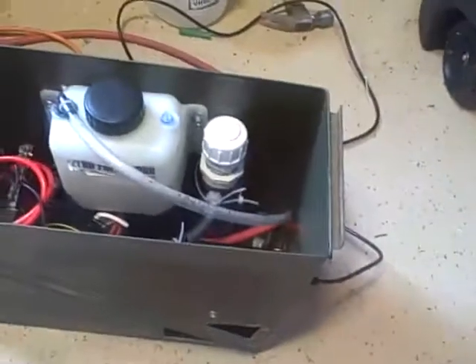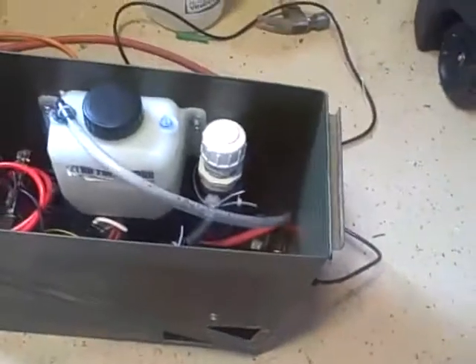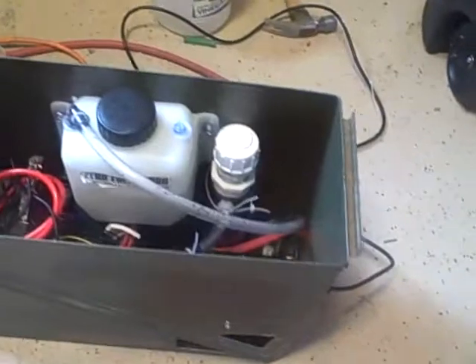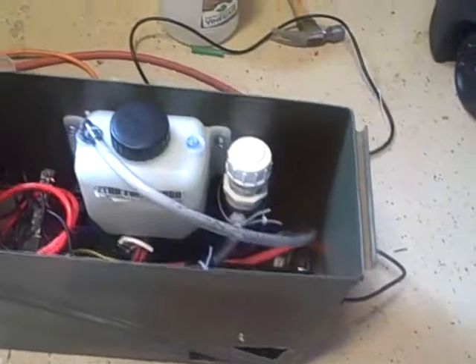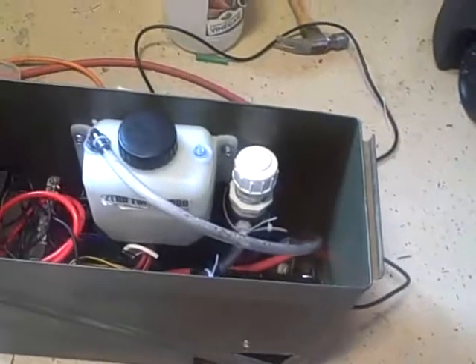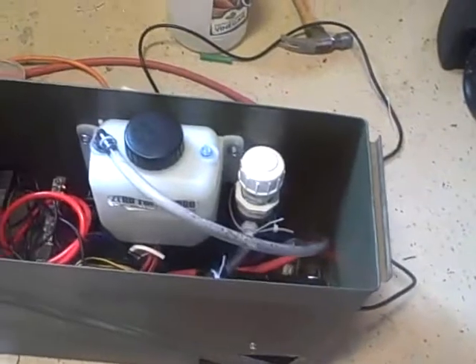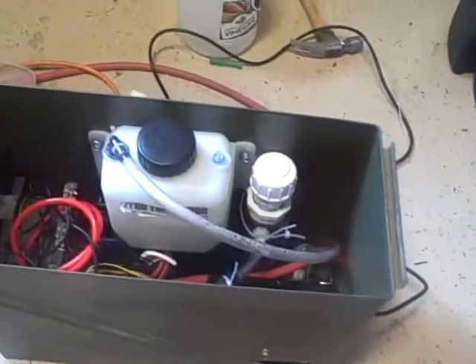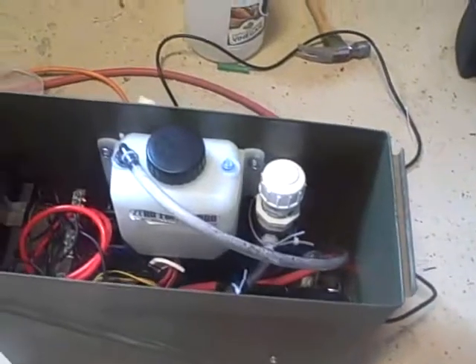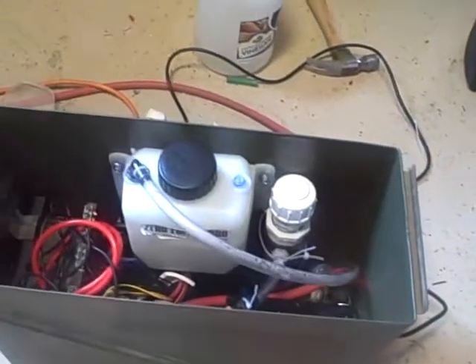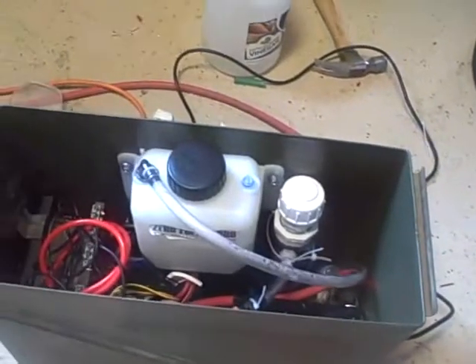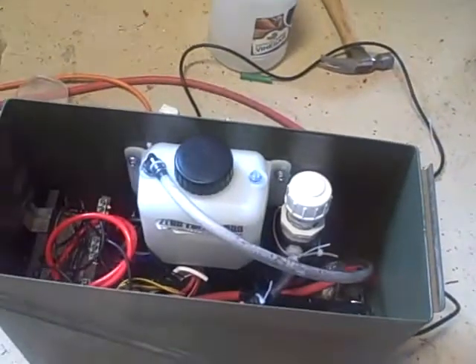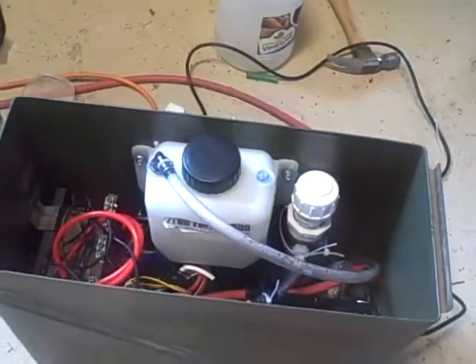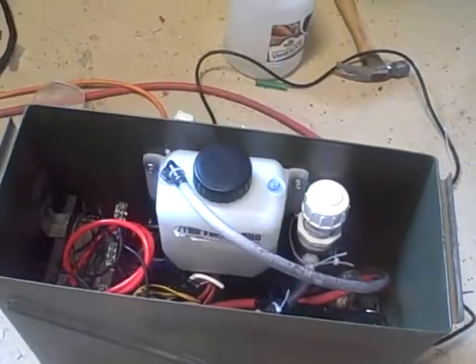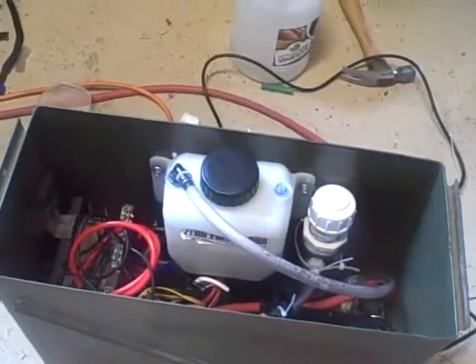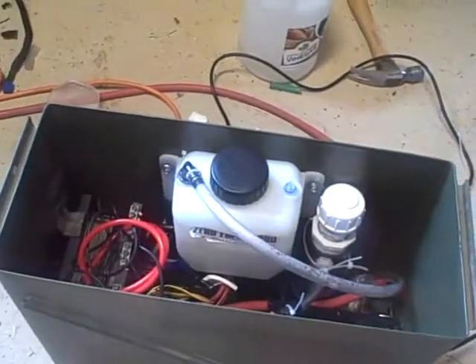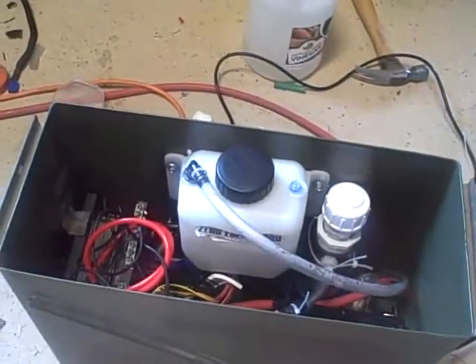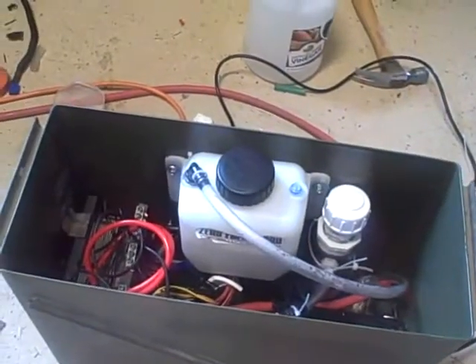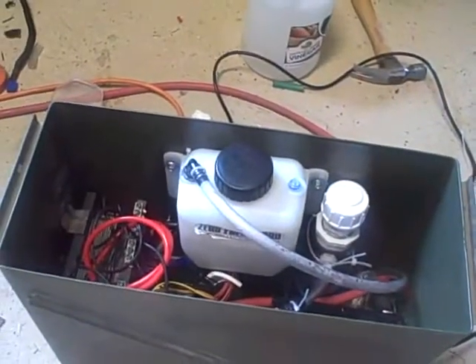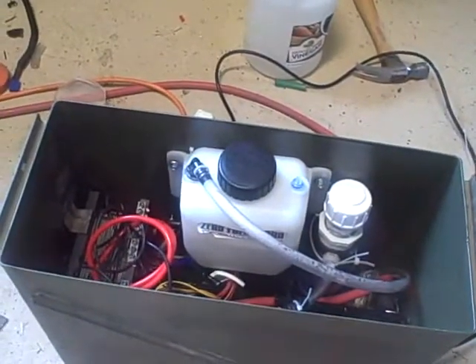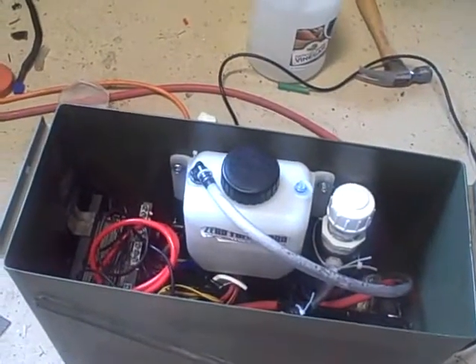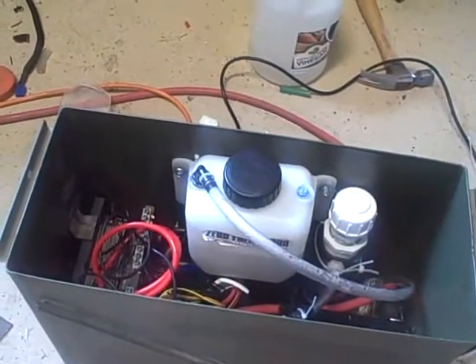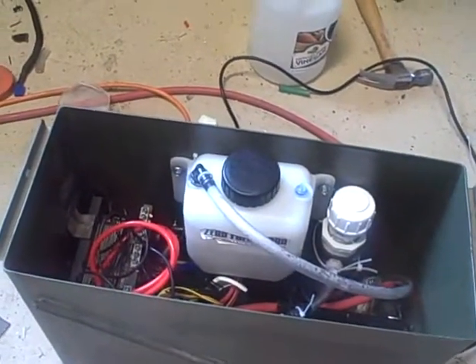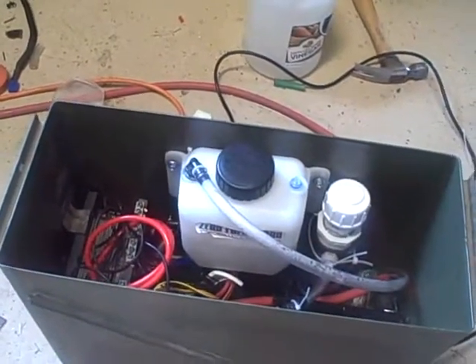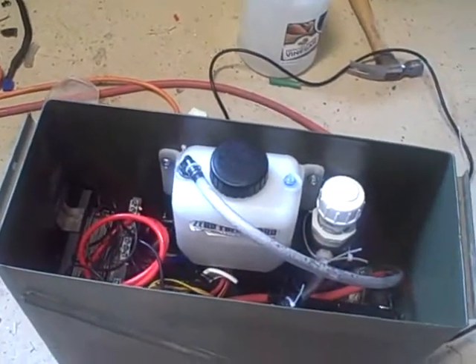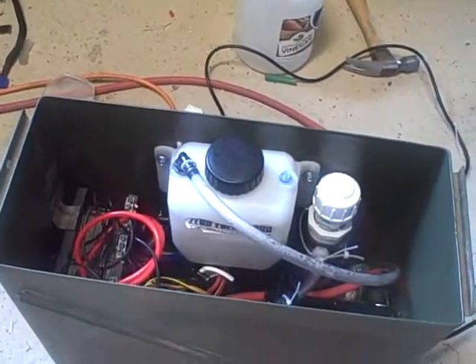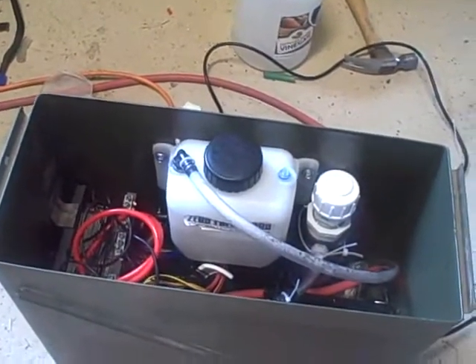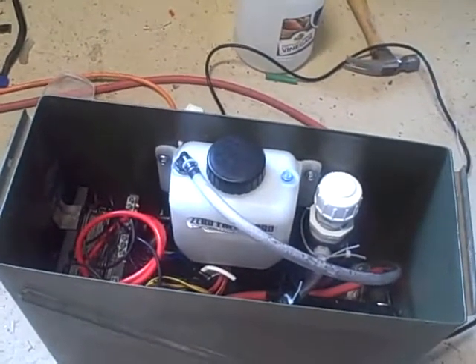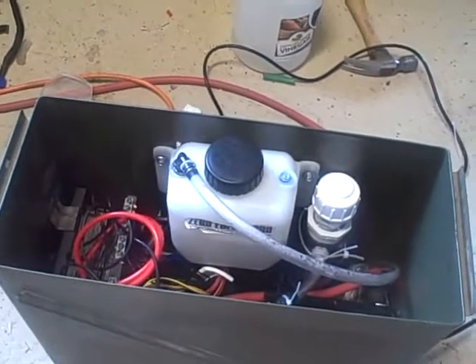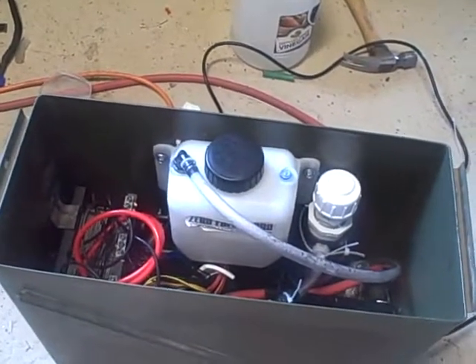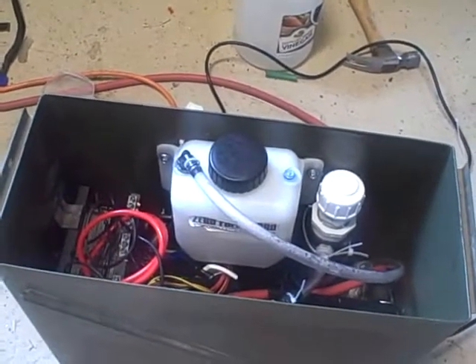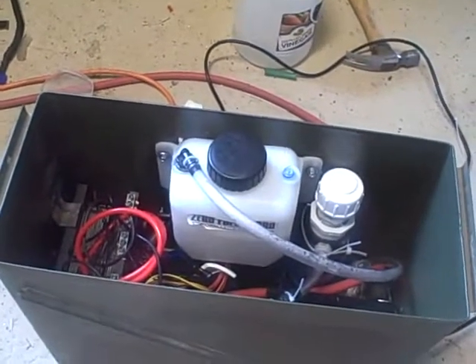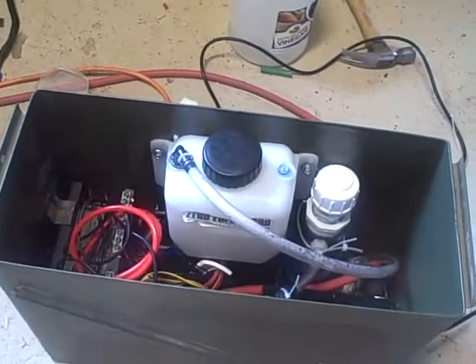Basically we got our bubbler and our tank, everything mounted in this 20mm ammo box.